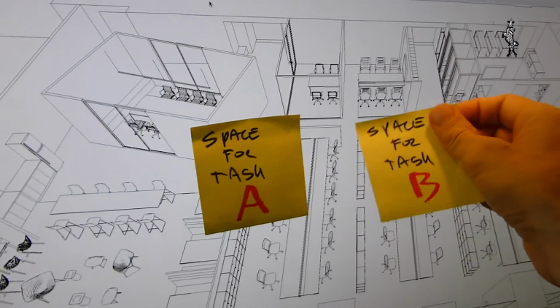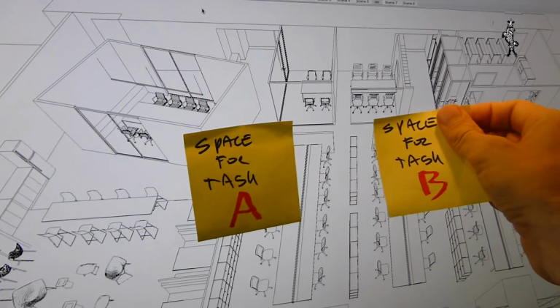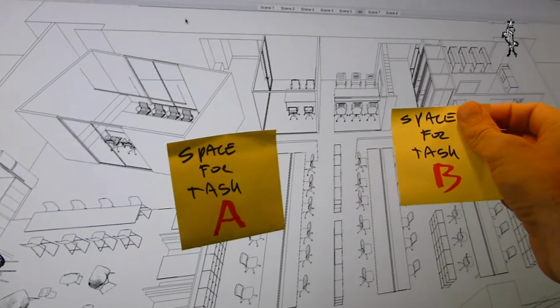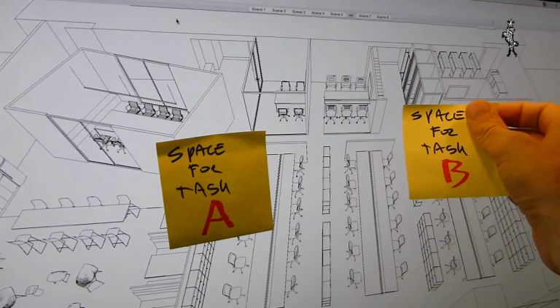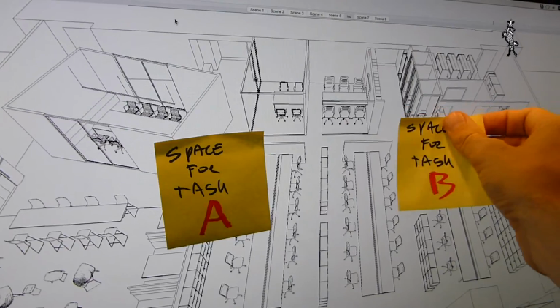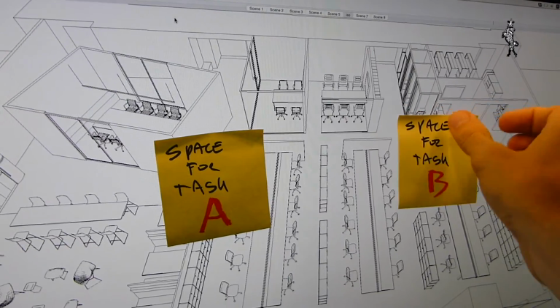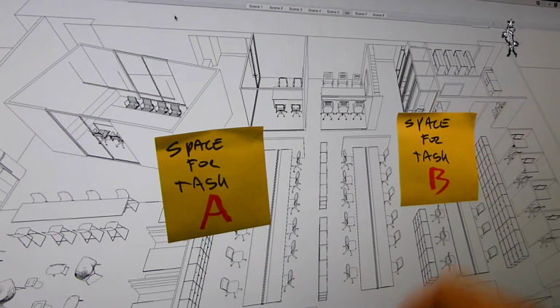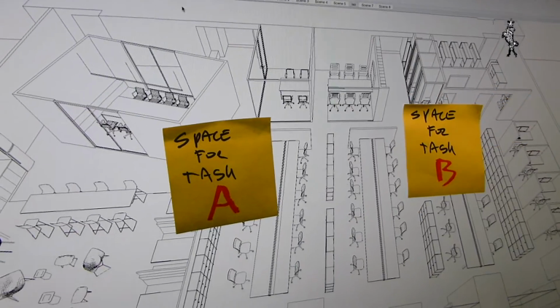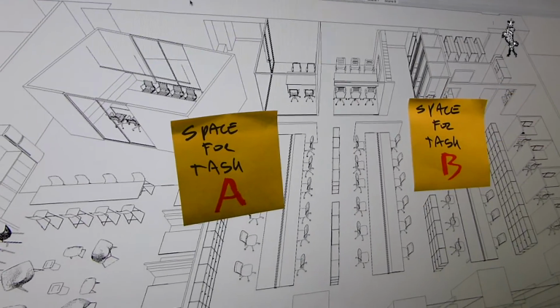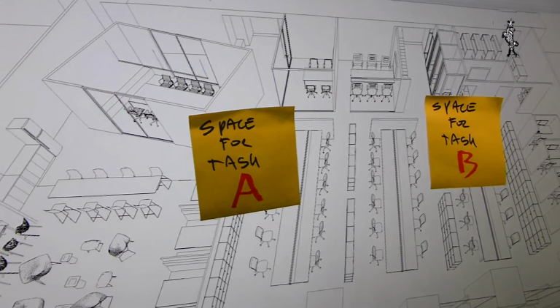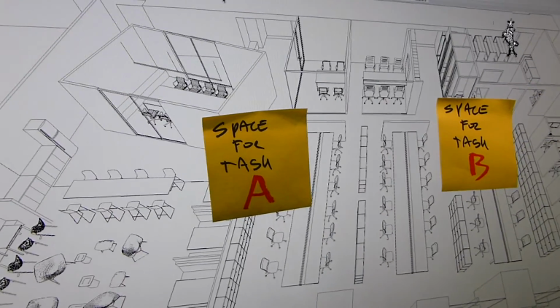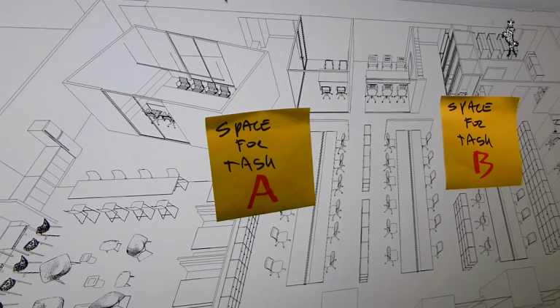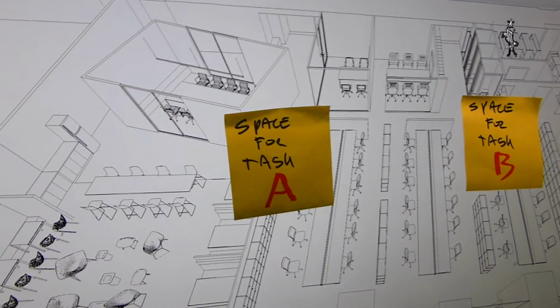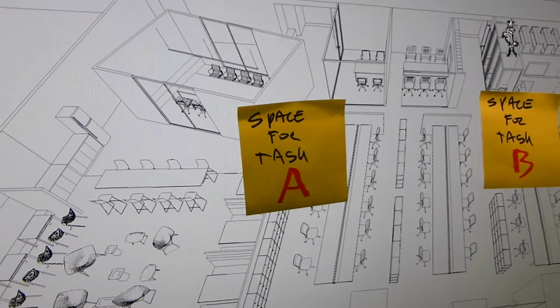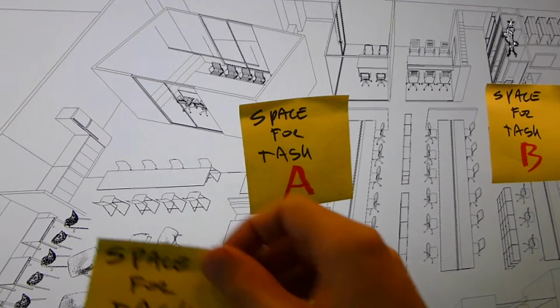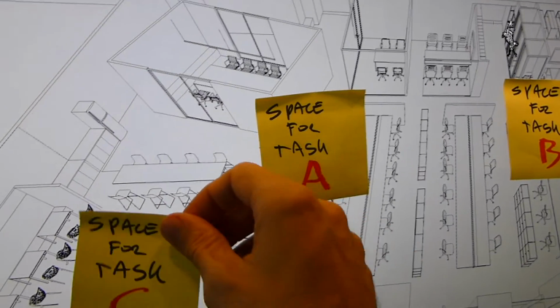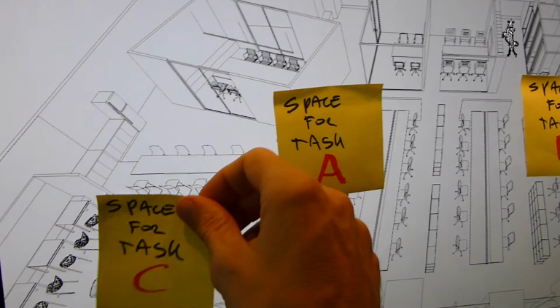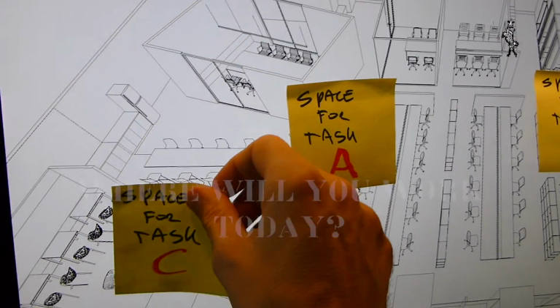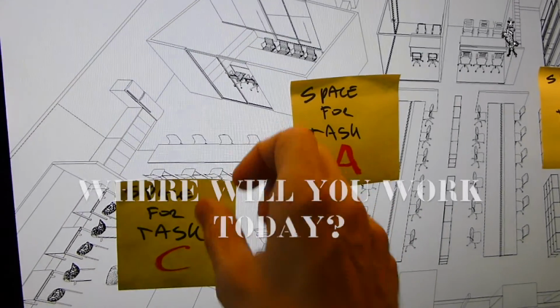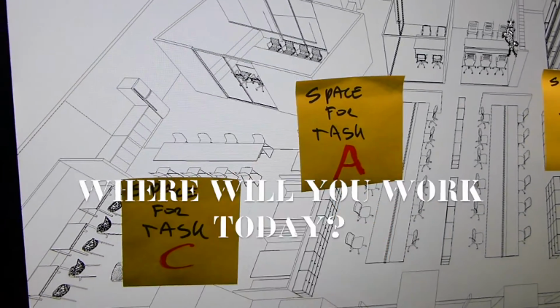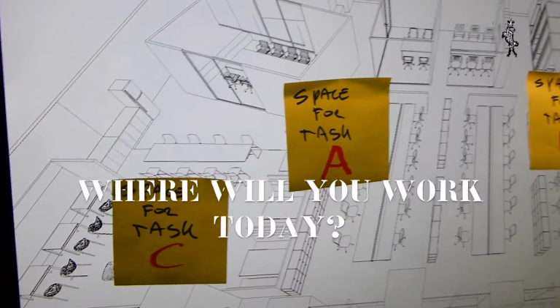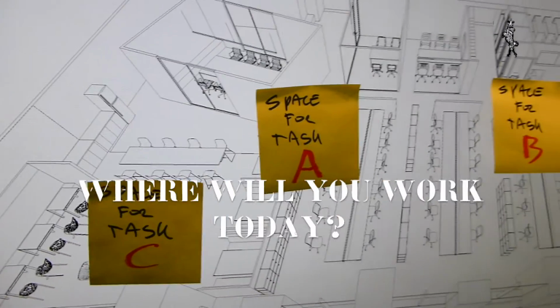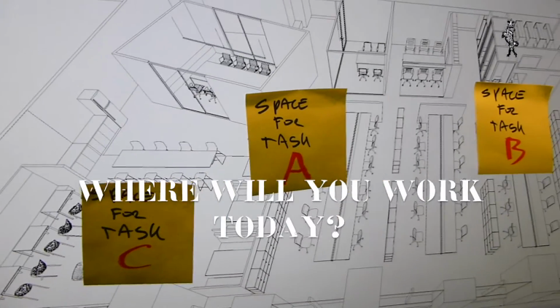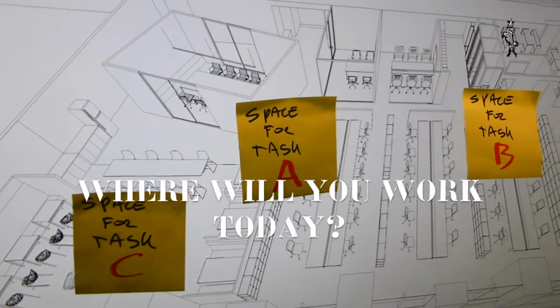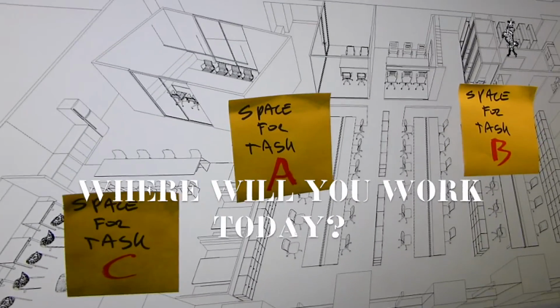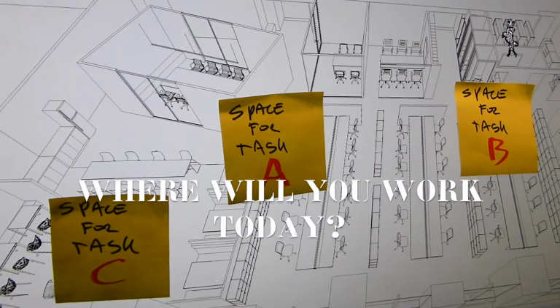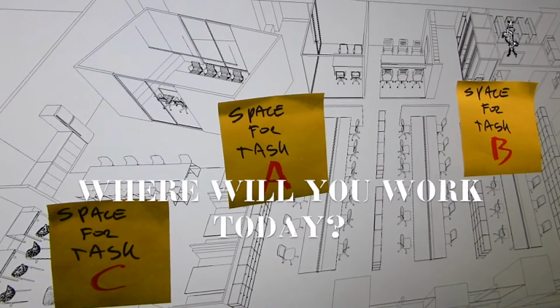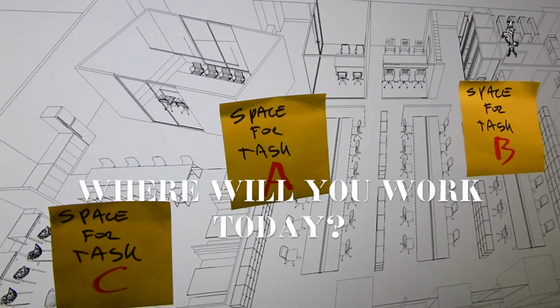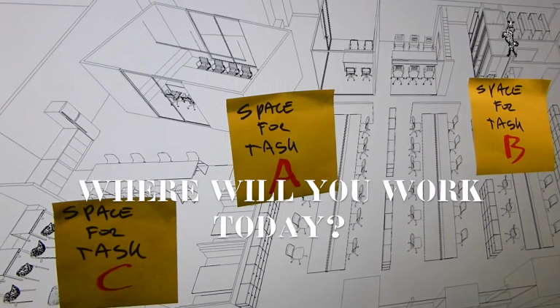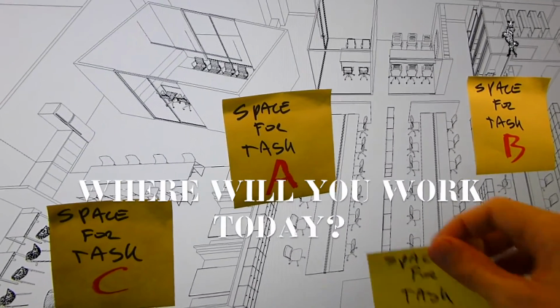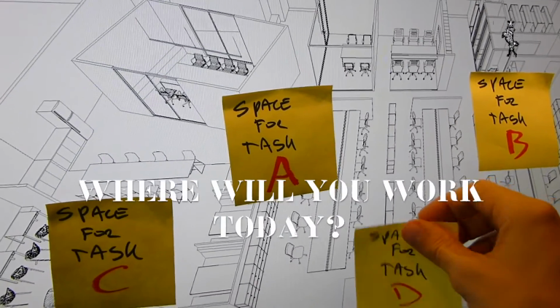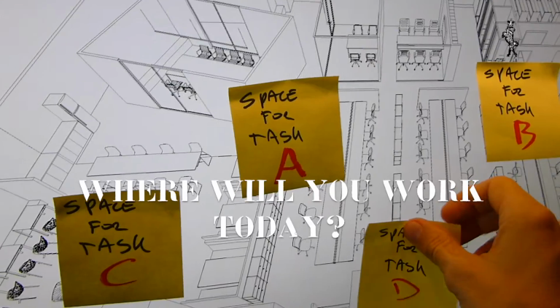As a conclusion, authenticity at work means creating a workplace that is based on the specific spatial task needs of the employees.